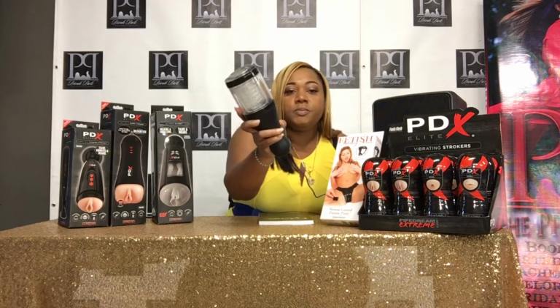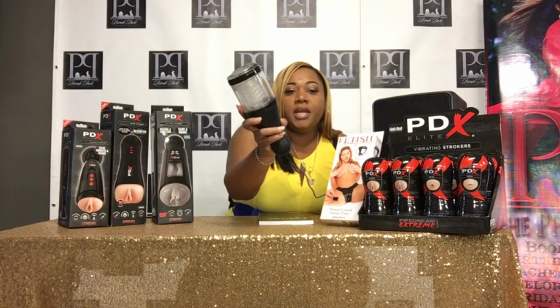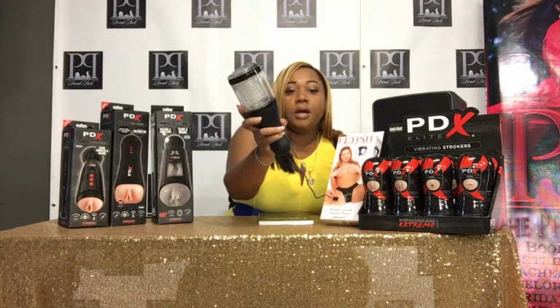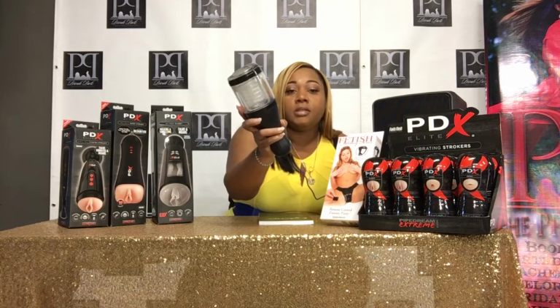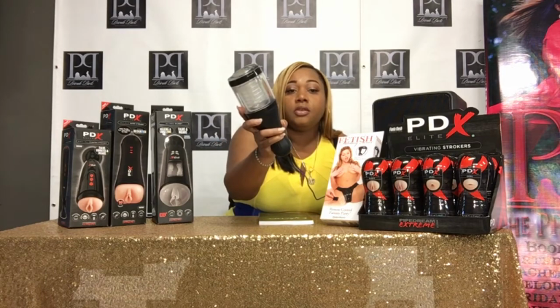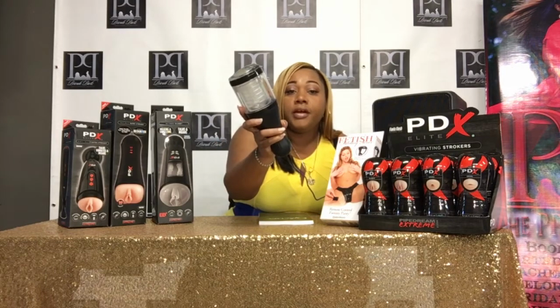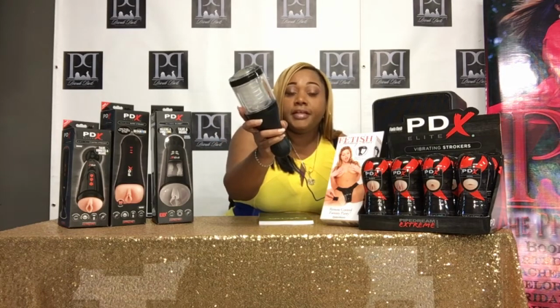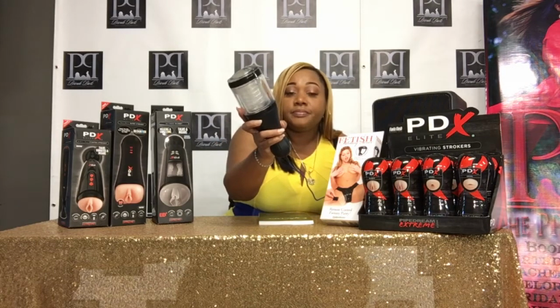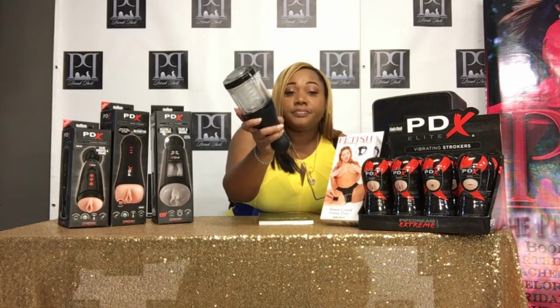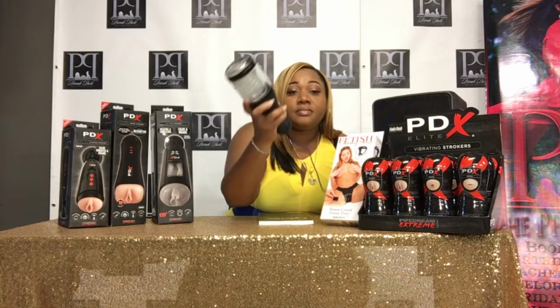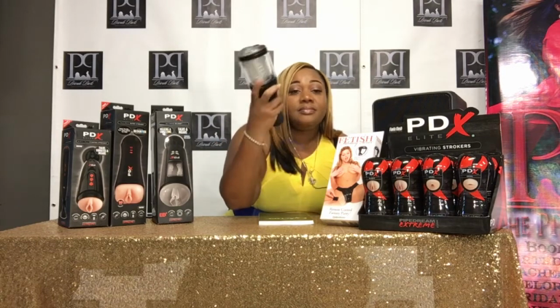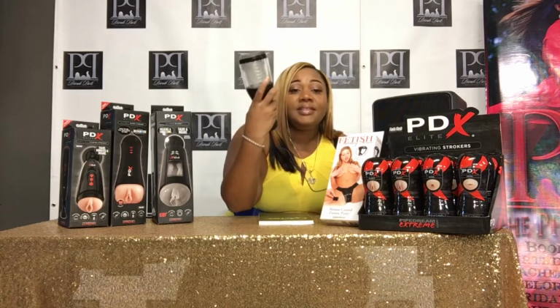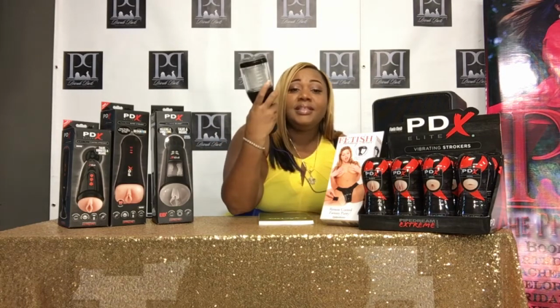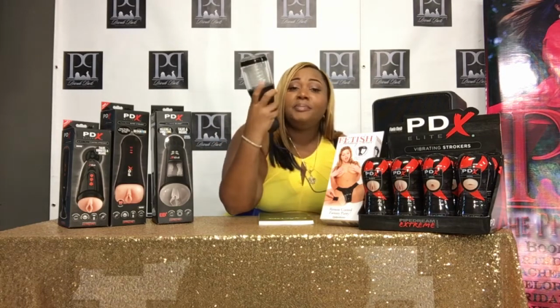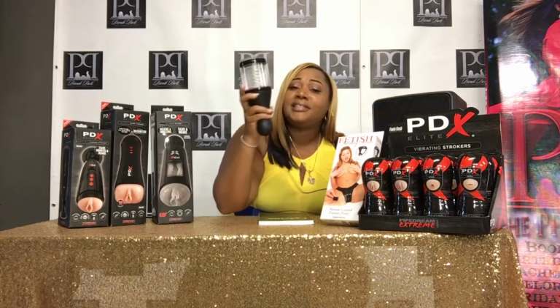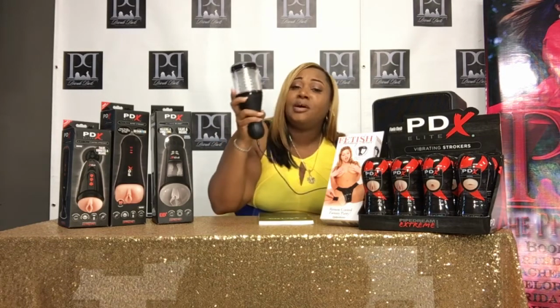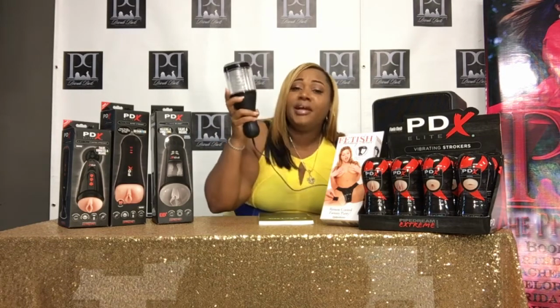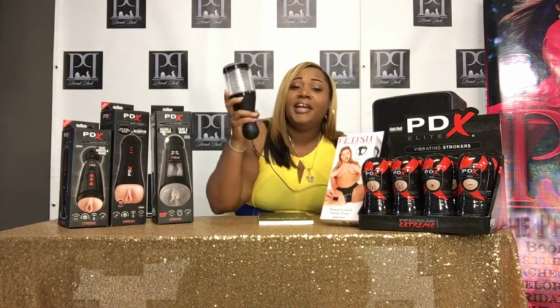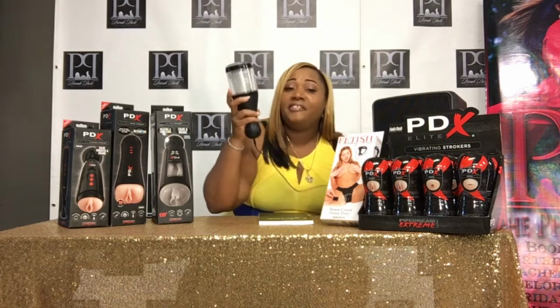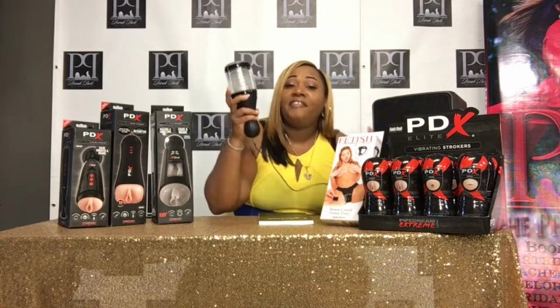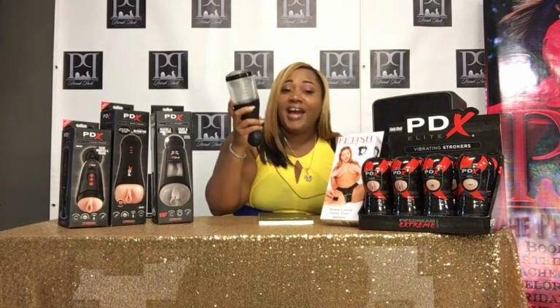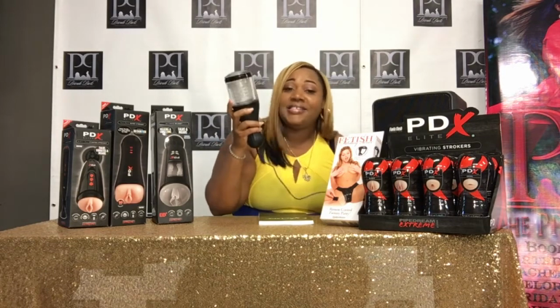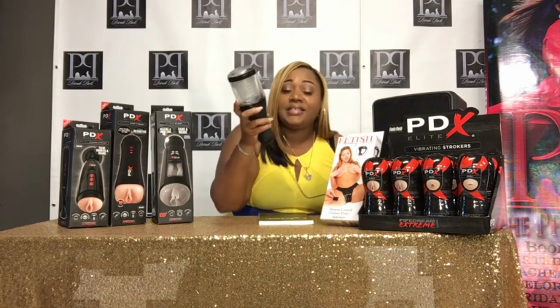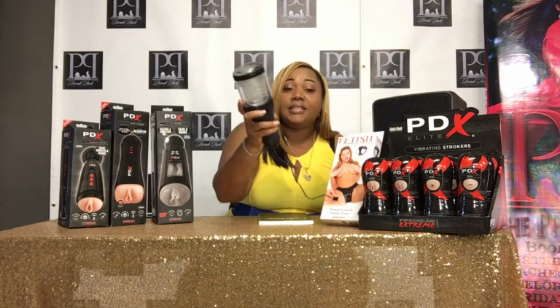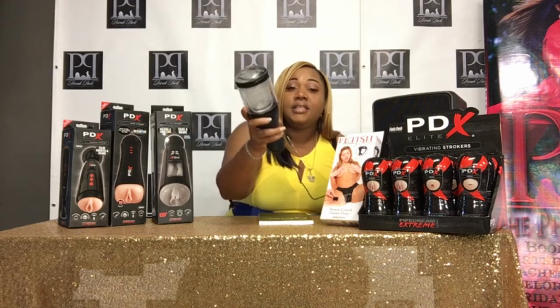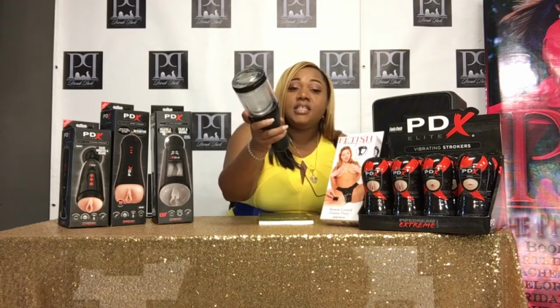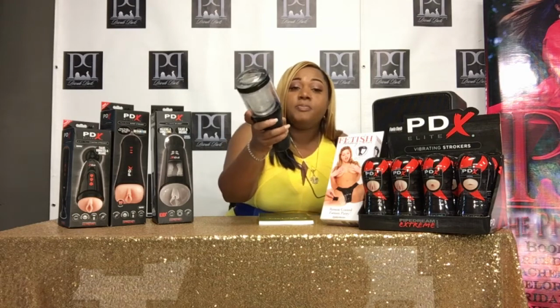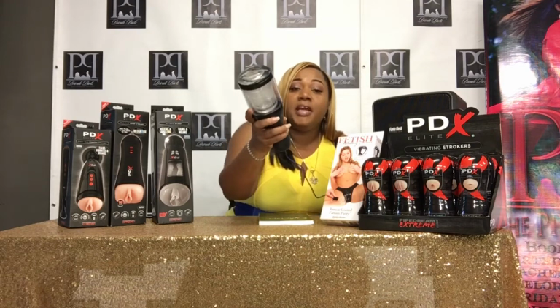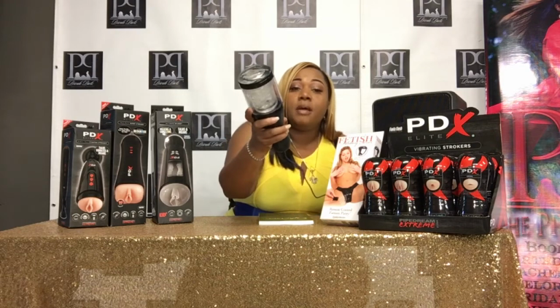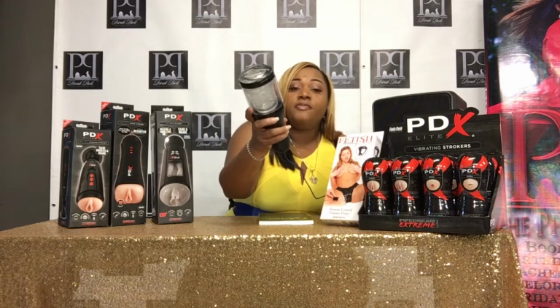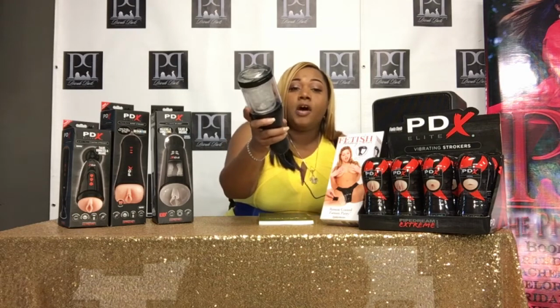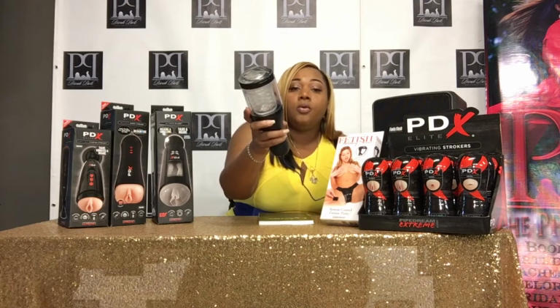Speed number three, the bitch goes even faster. Speed number four...